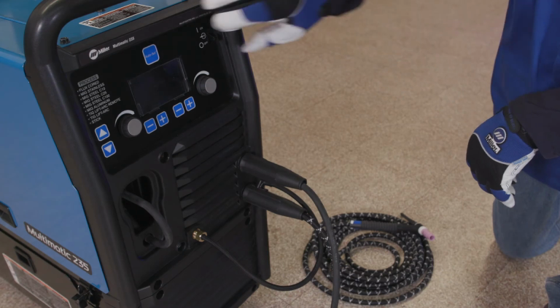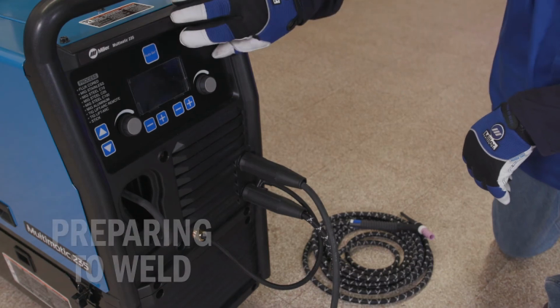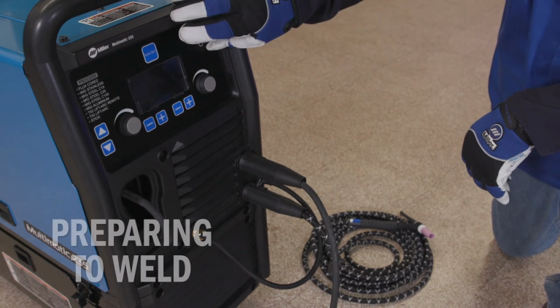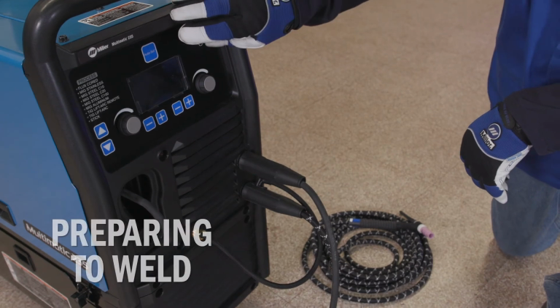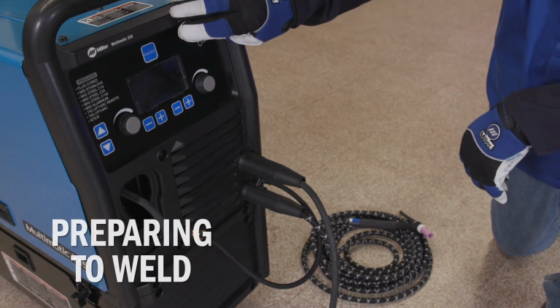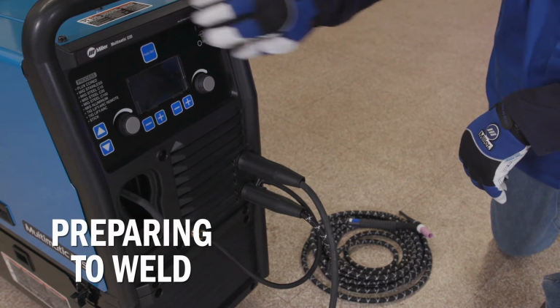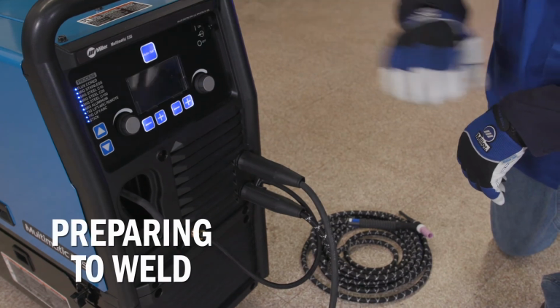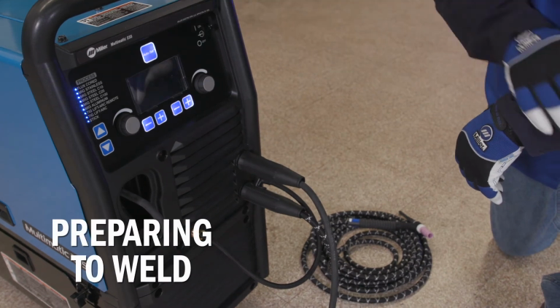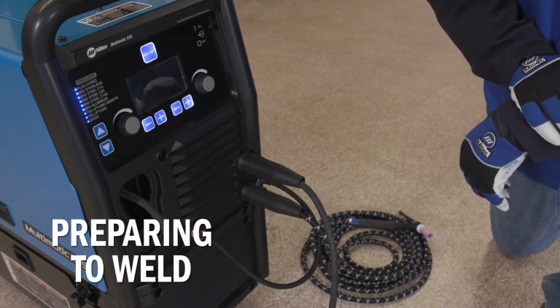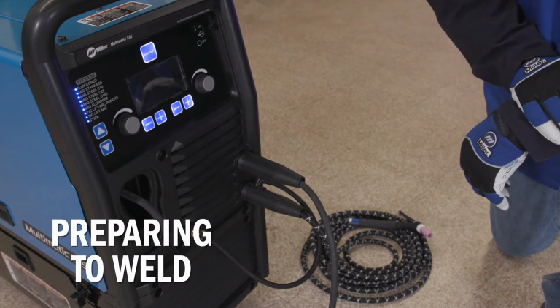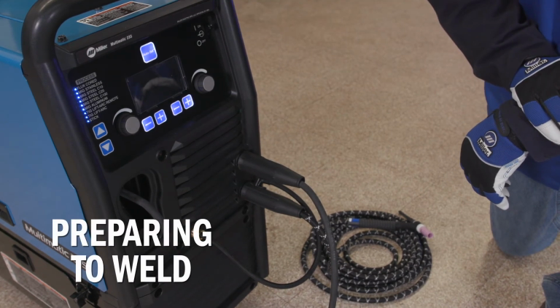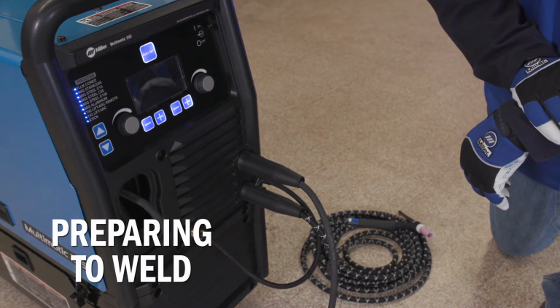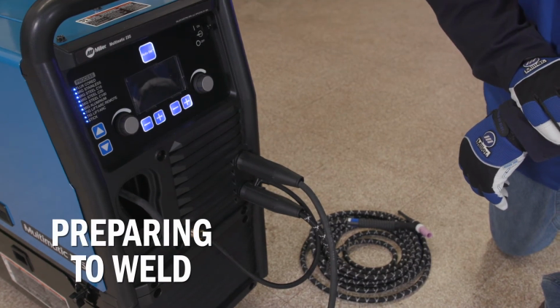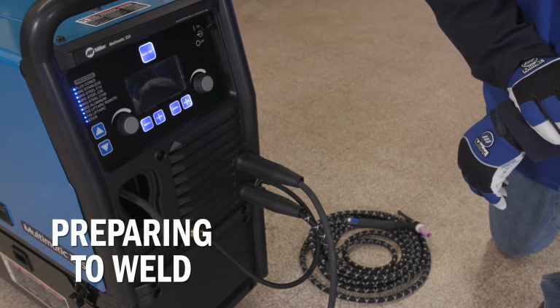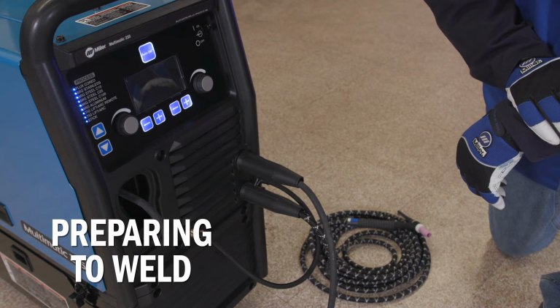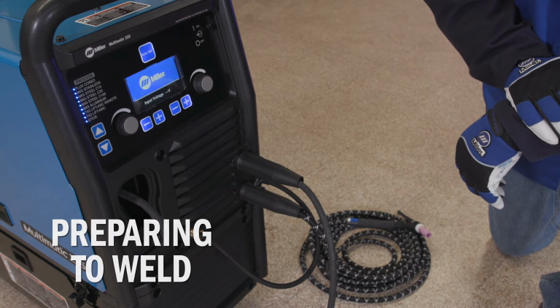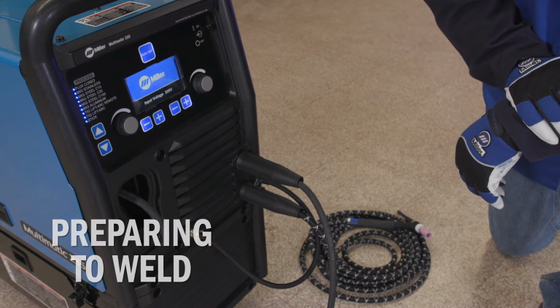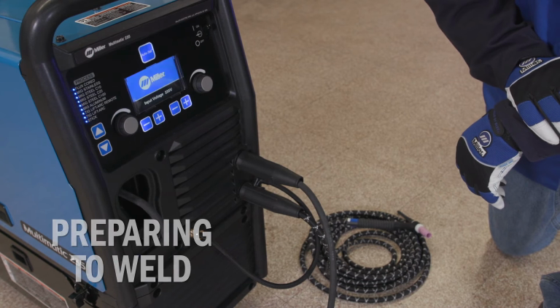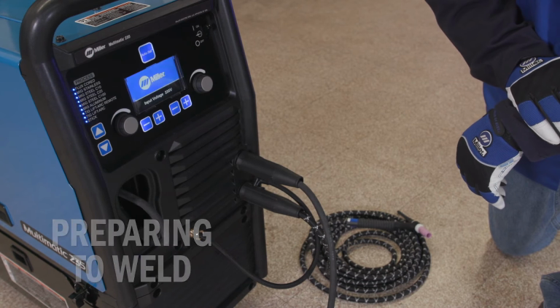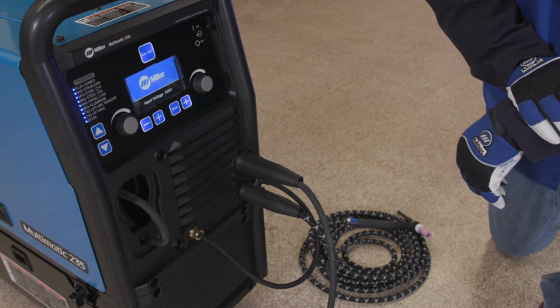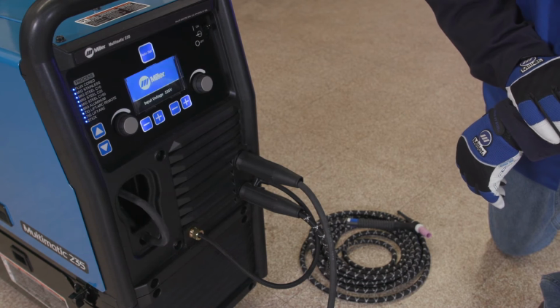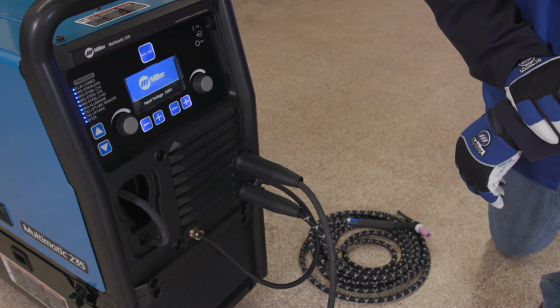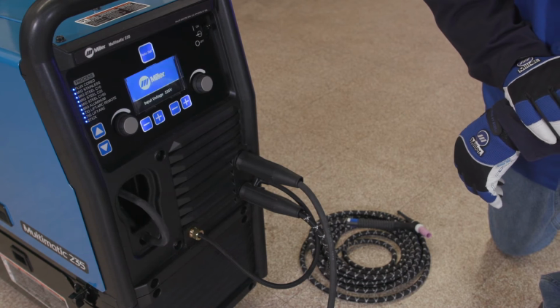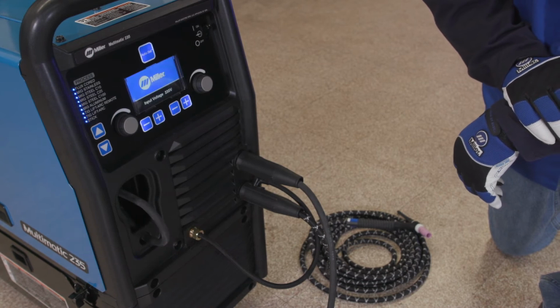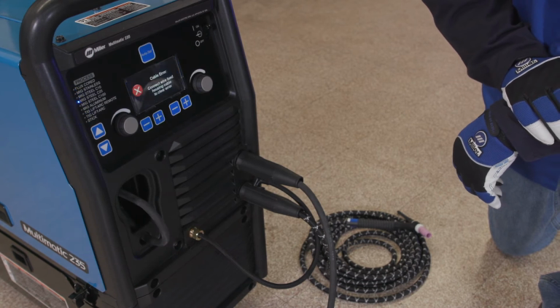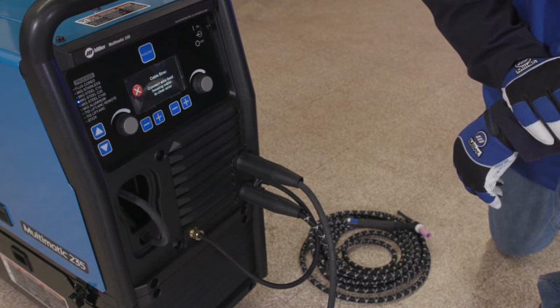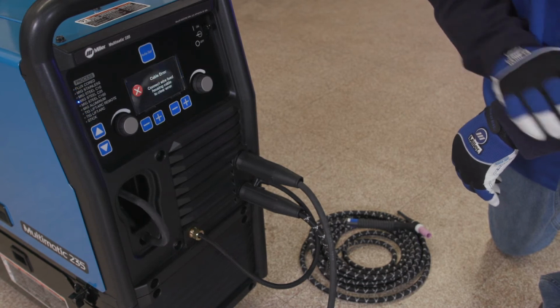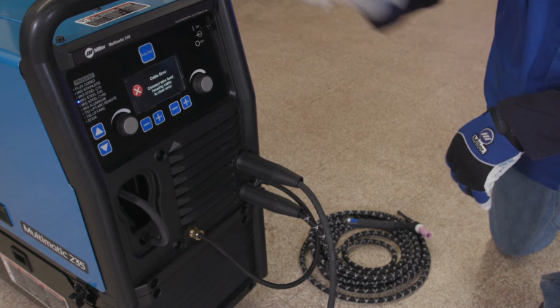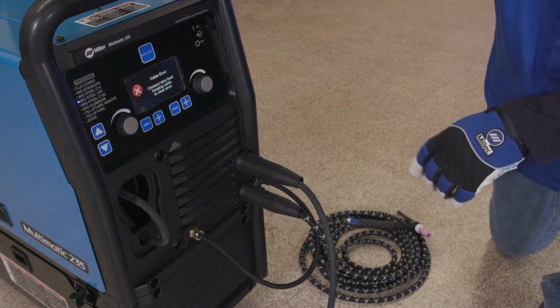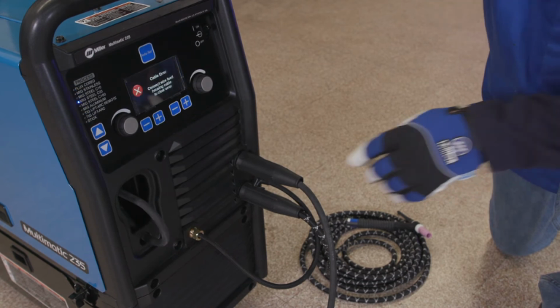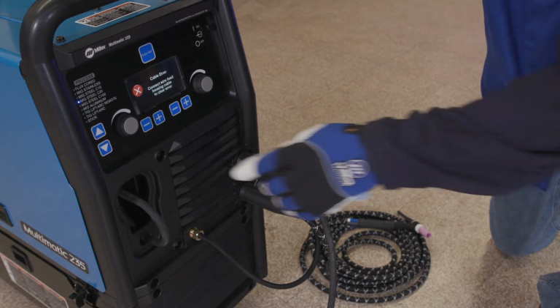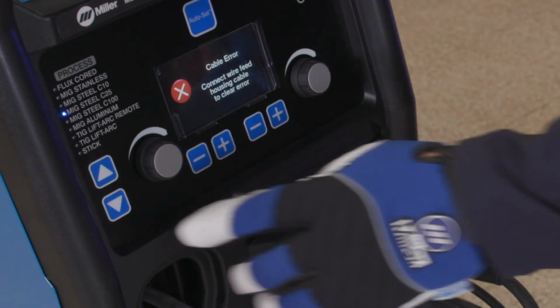Power up your machine. Next, select a TIG process.